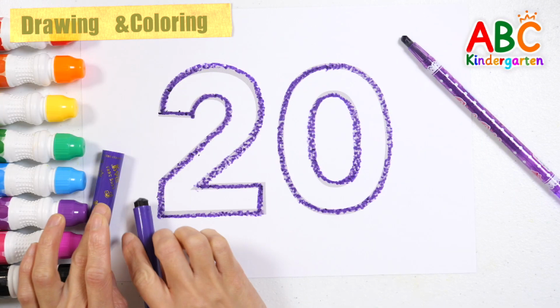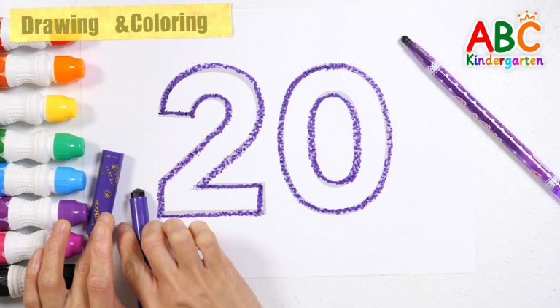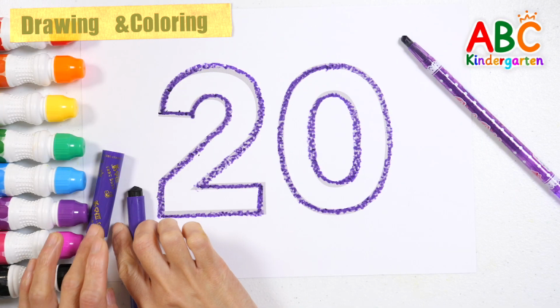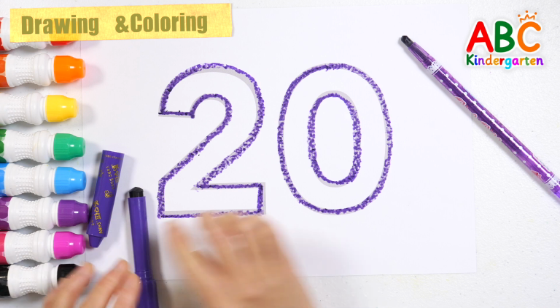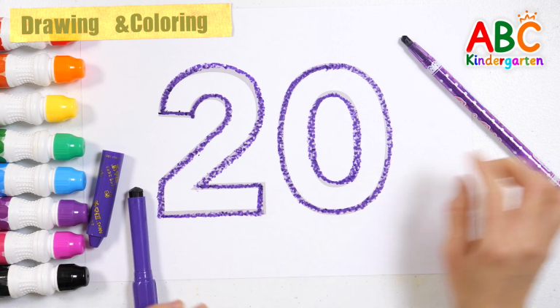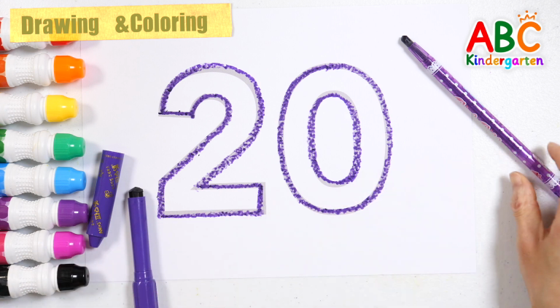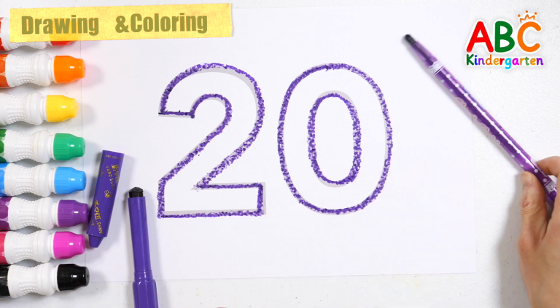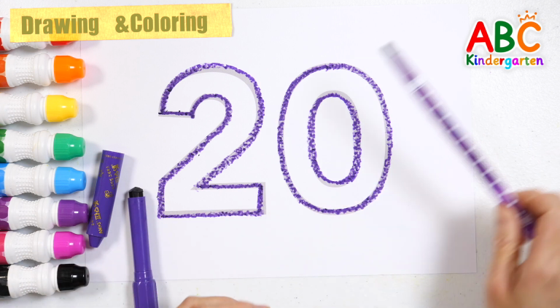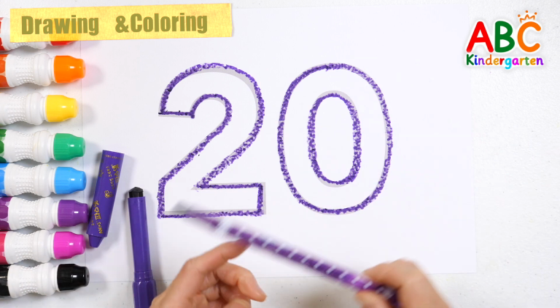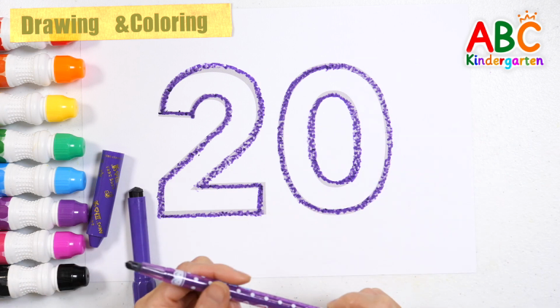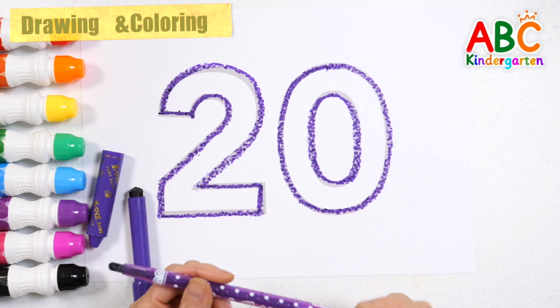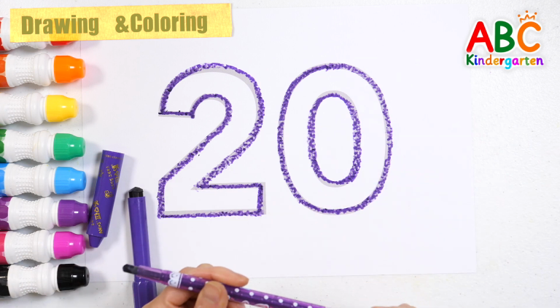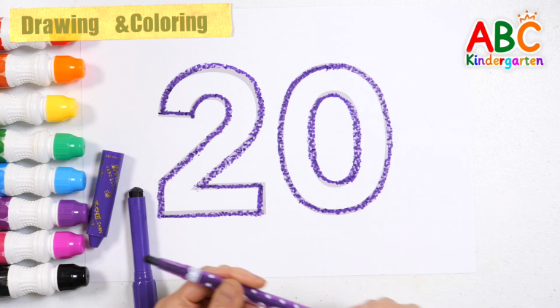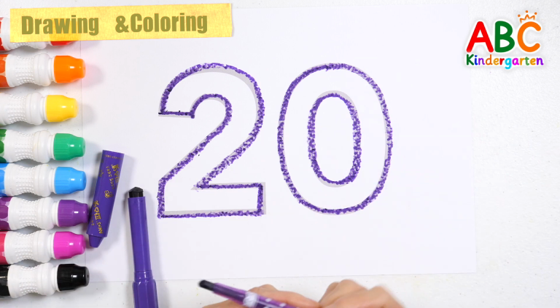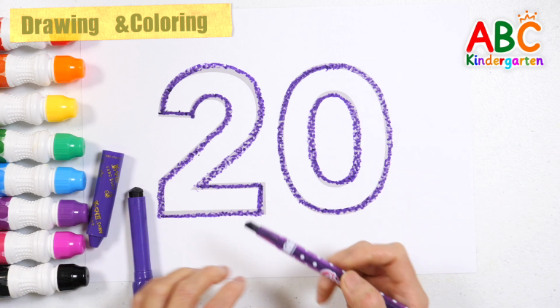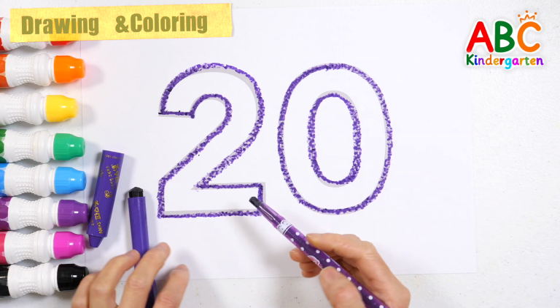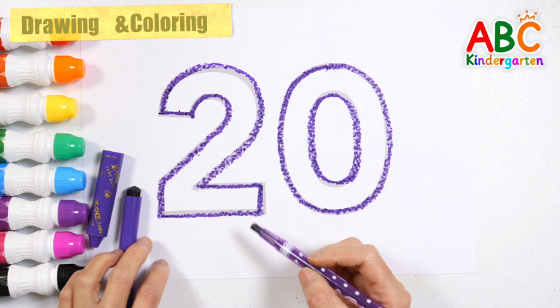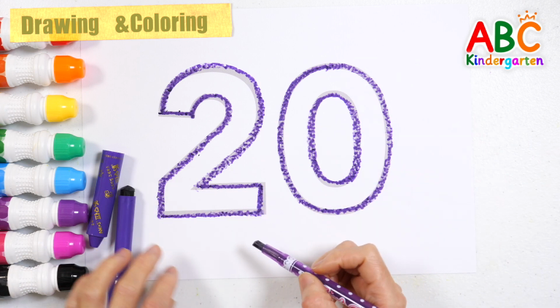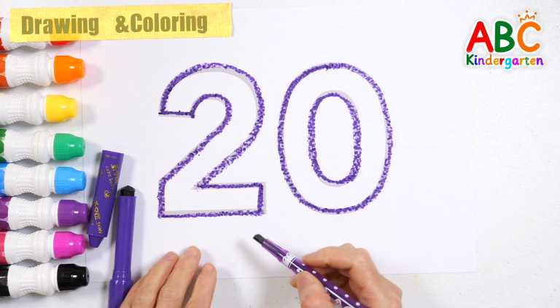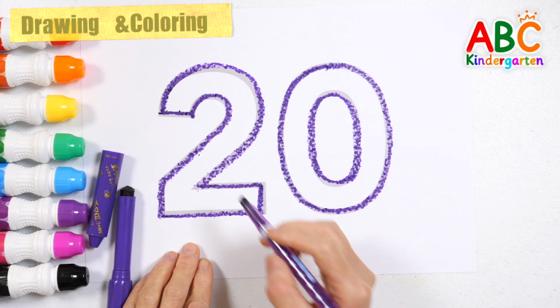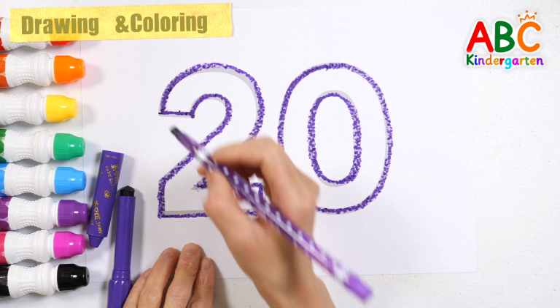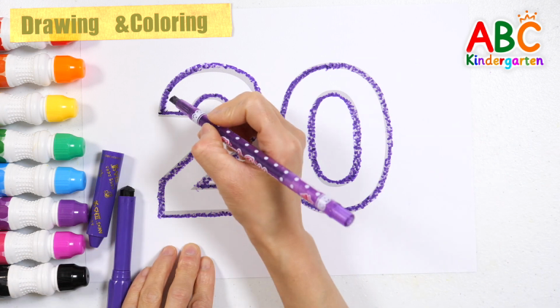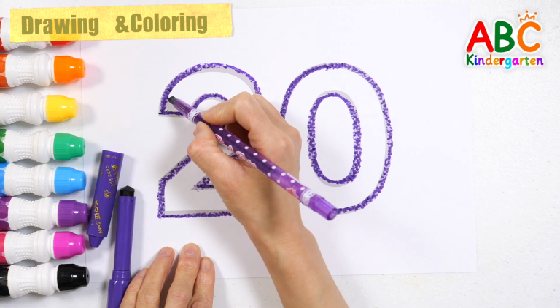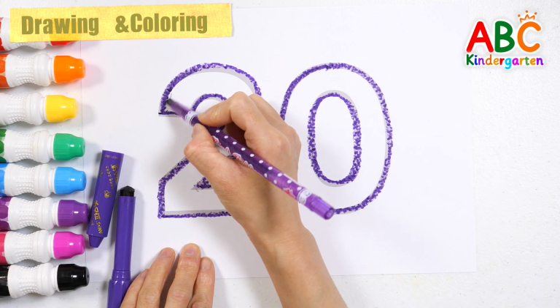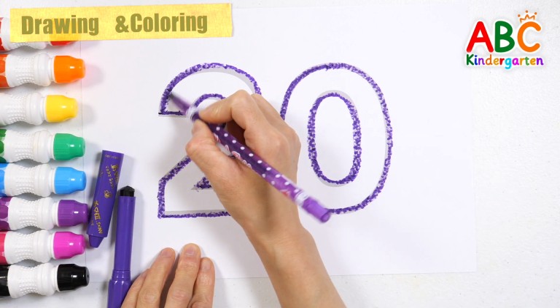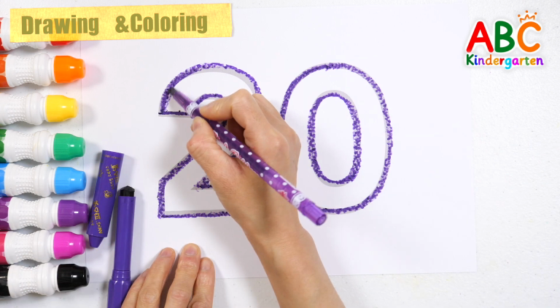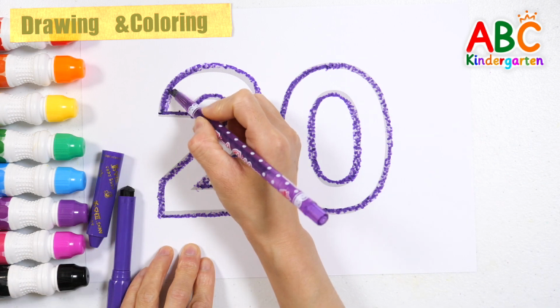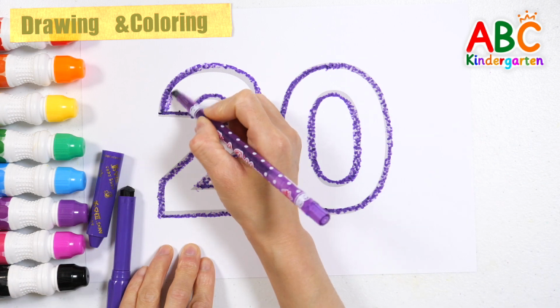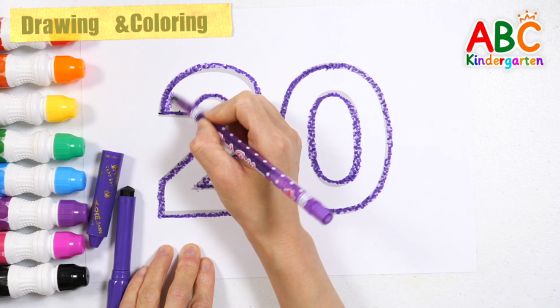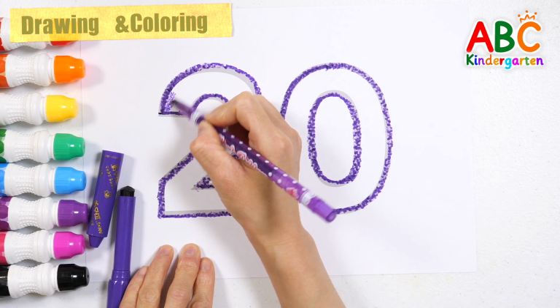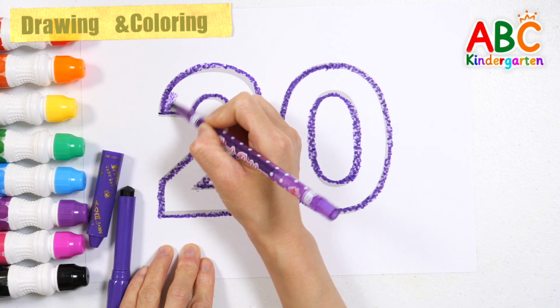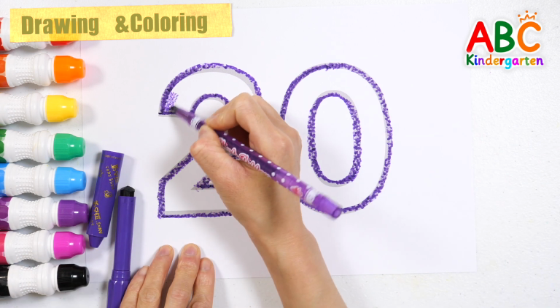Great job! Let's color the numbers with a purple colored pencil.